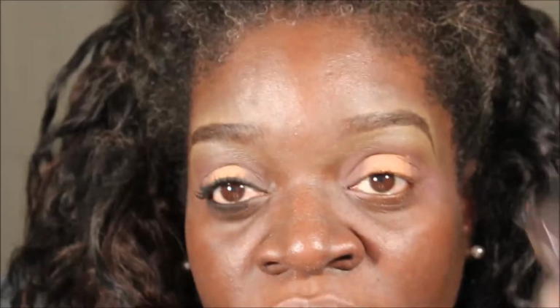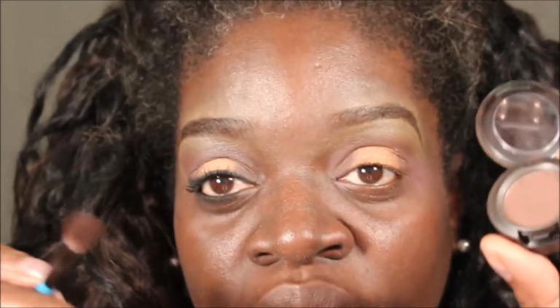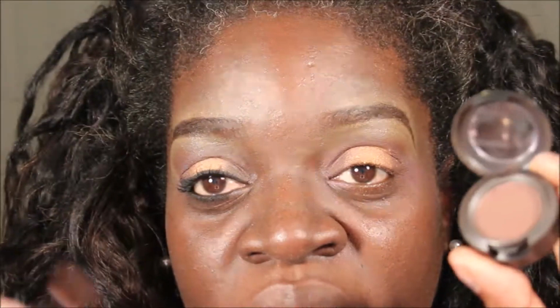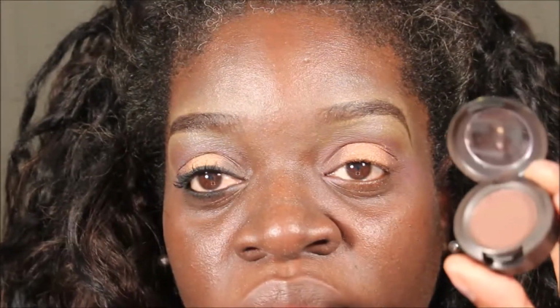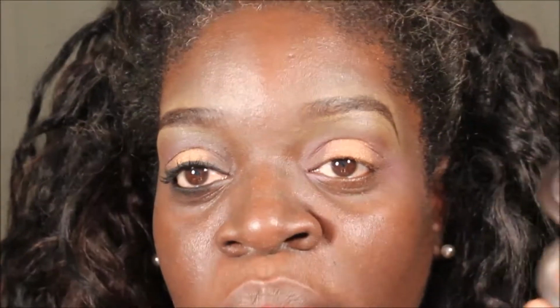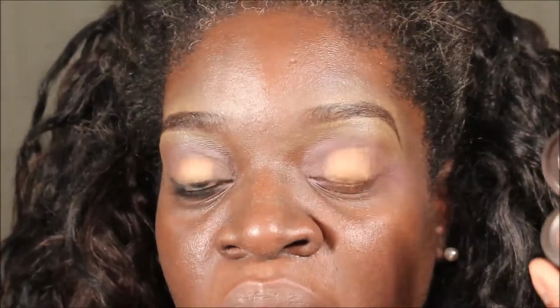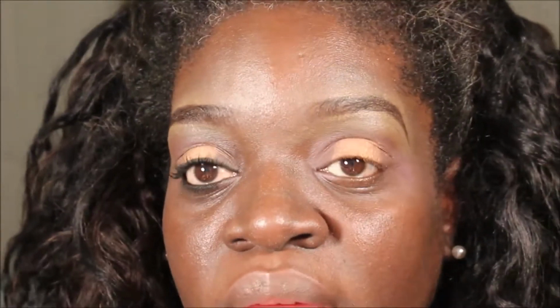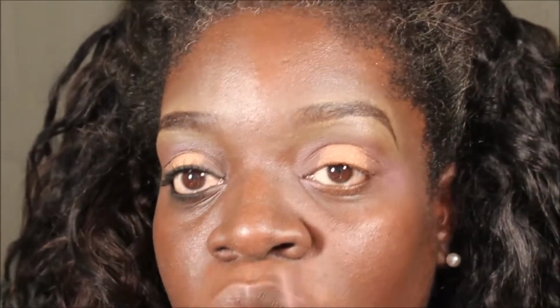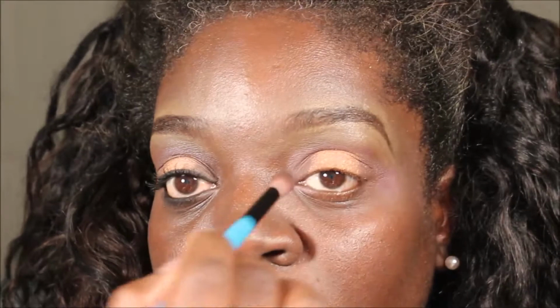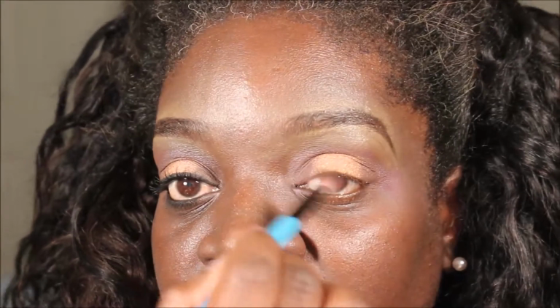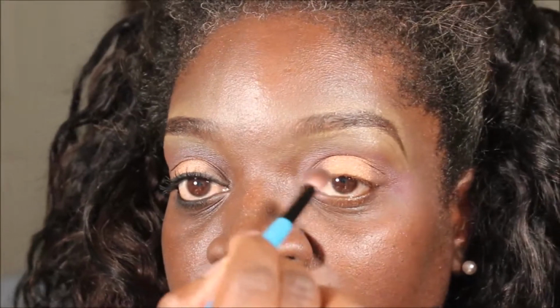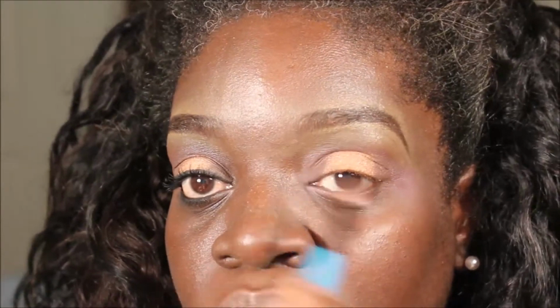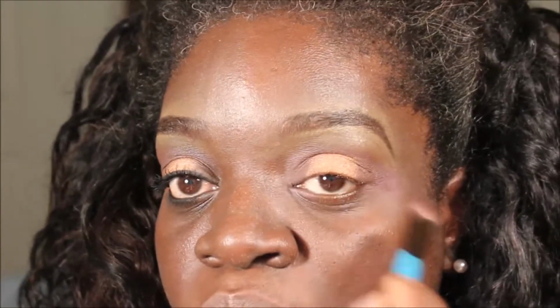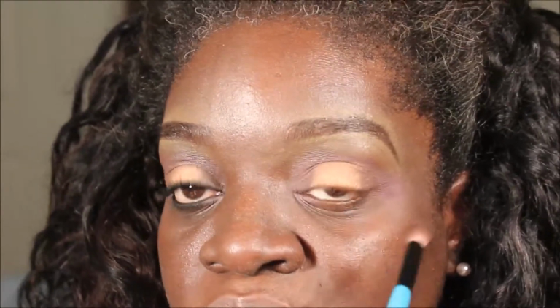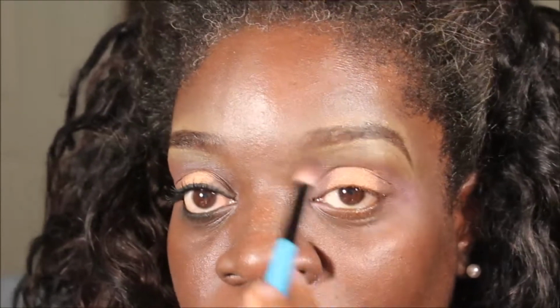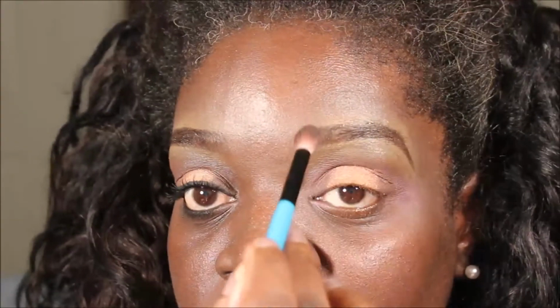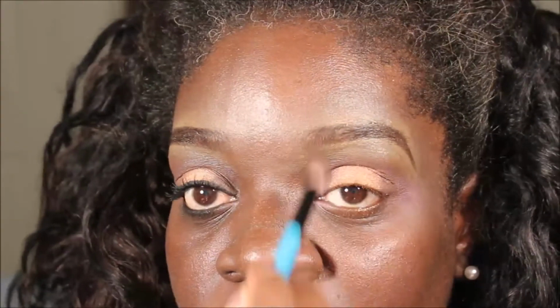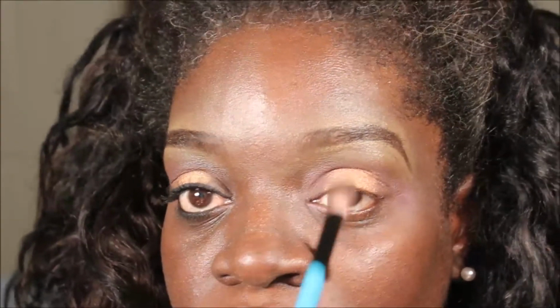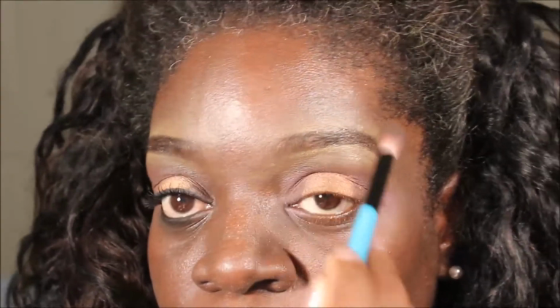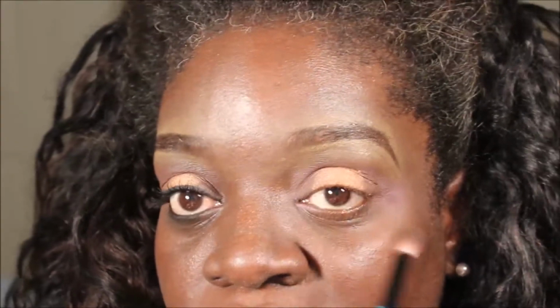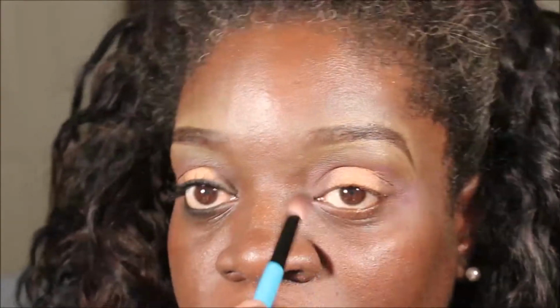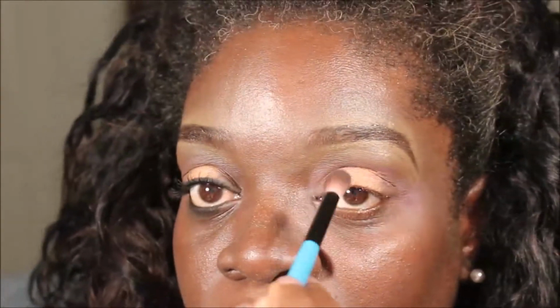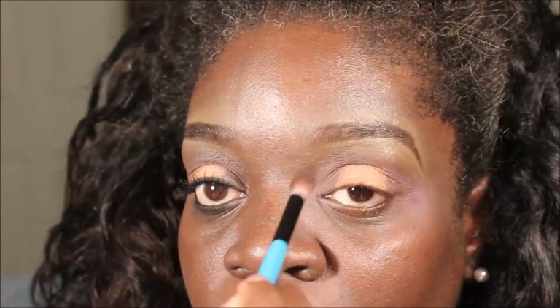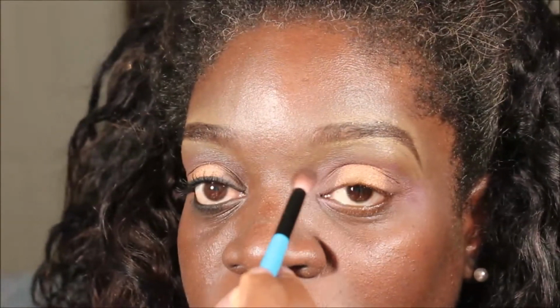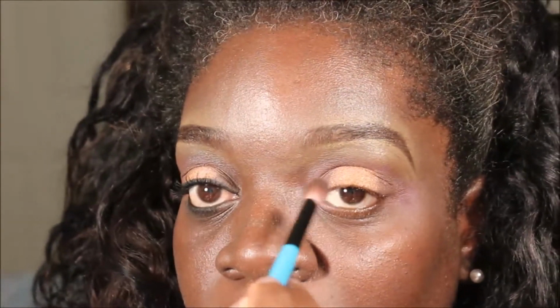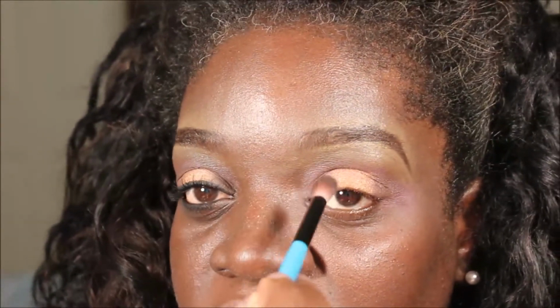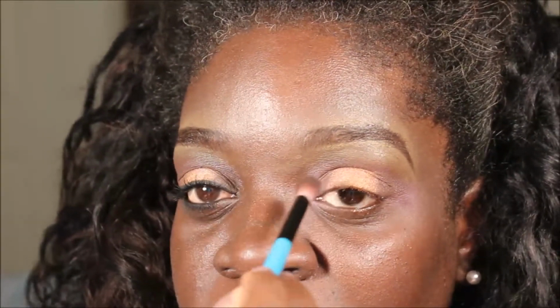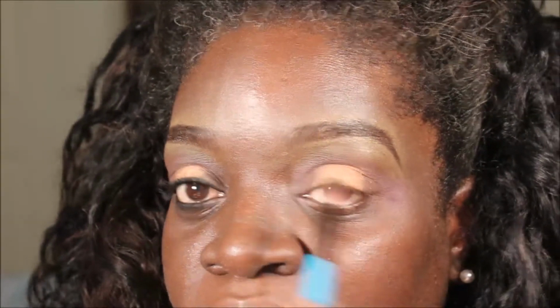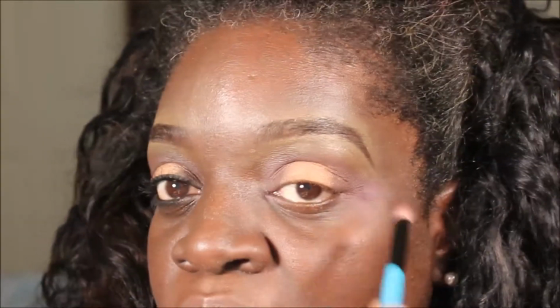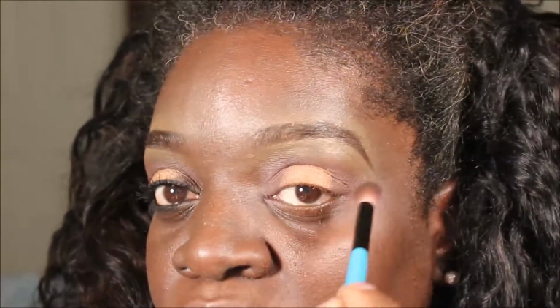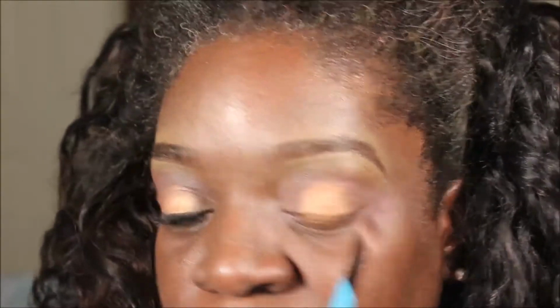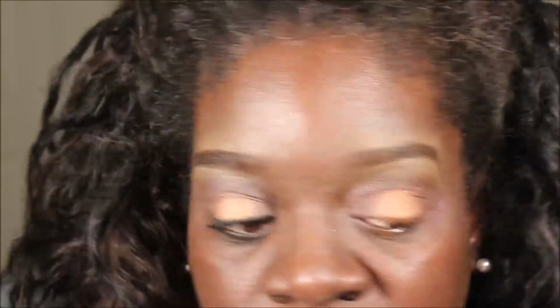I'm going to go back in with Embark and blend the corners so they're not so harsh. I'm just going to blend just a tiny veil on each side.